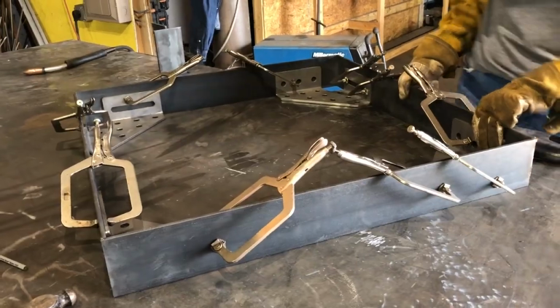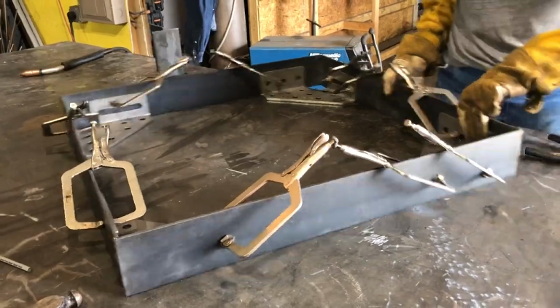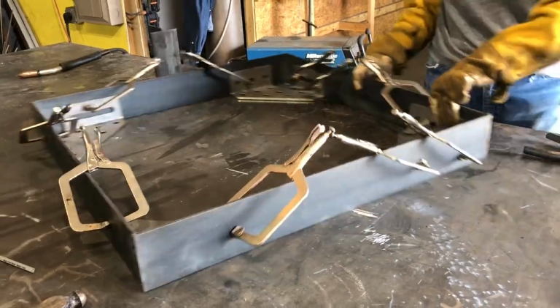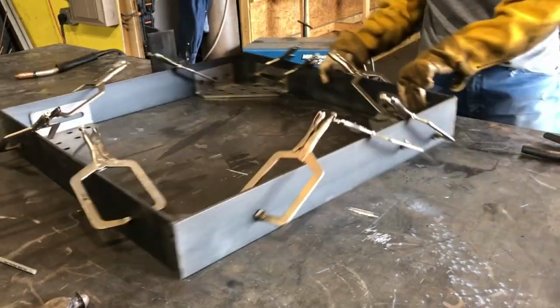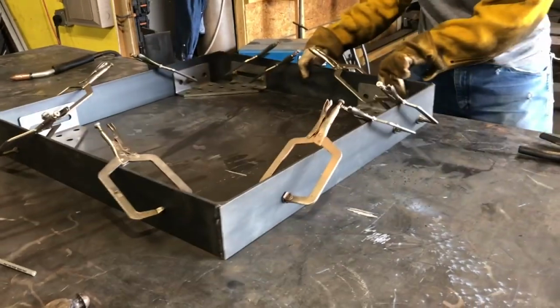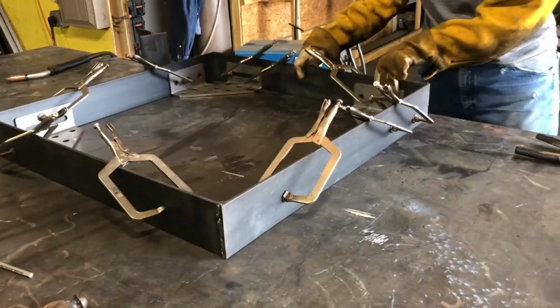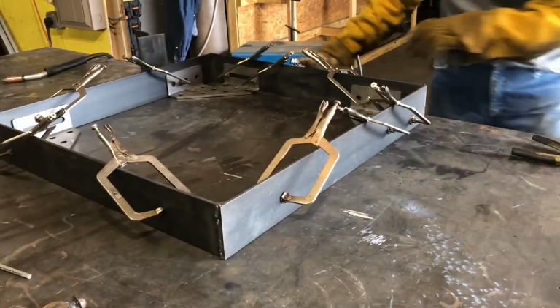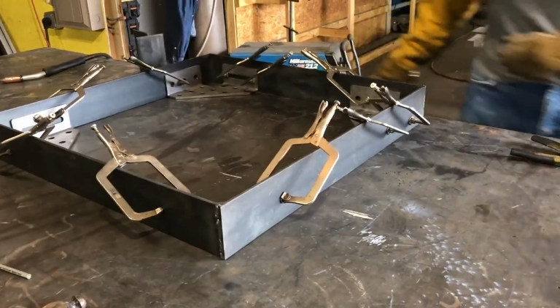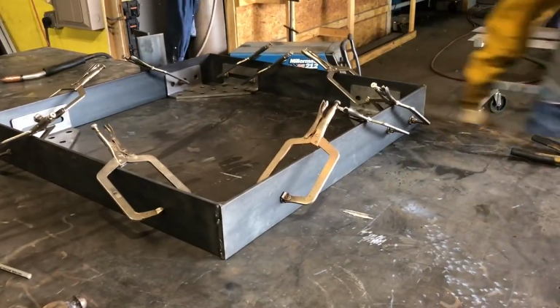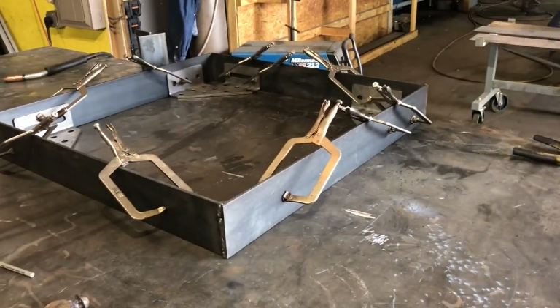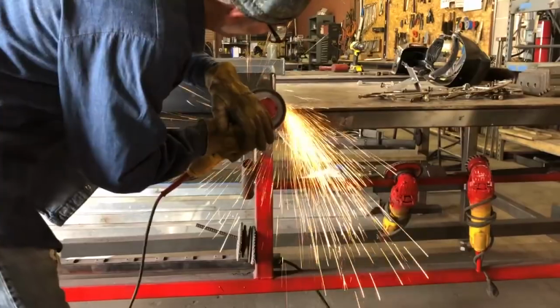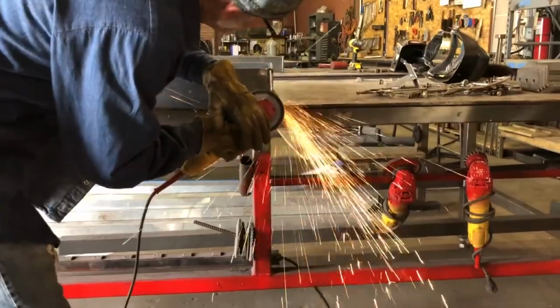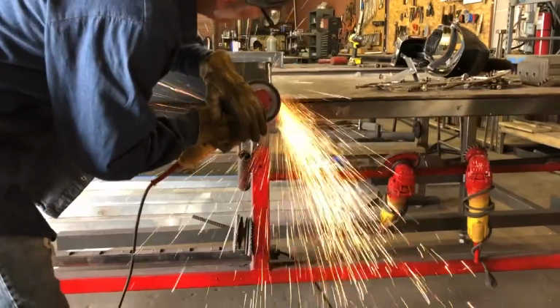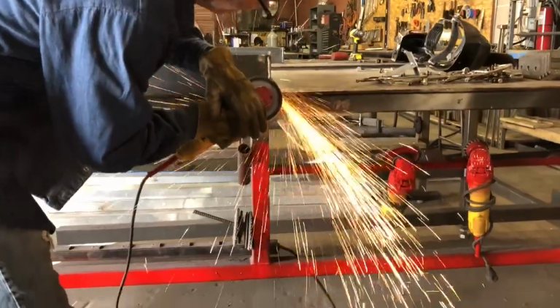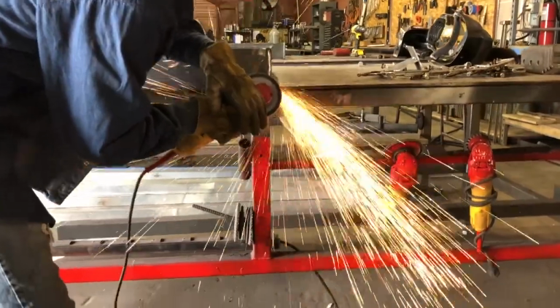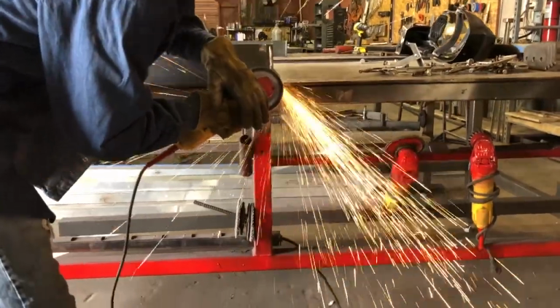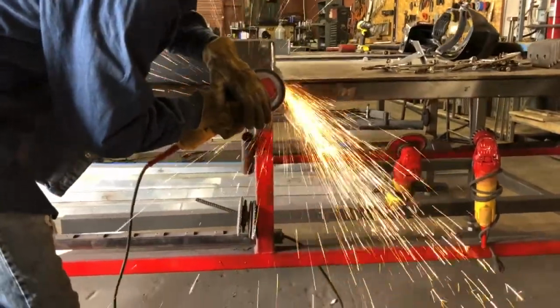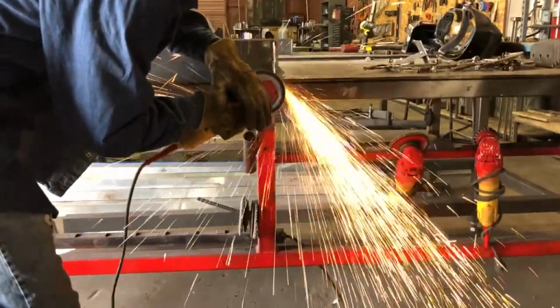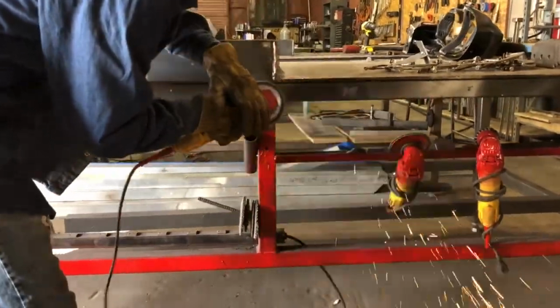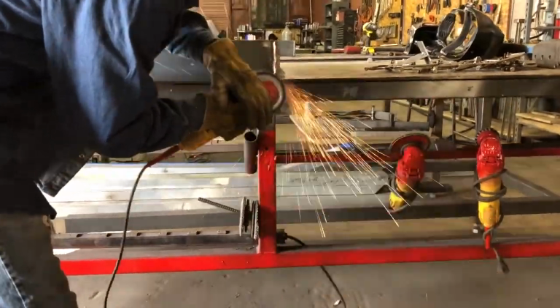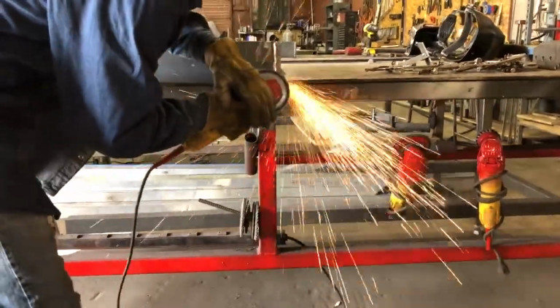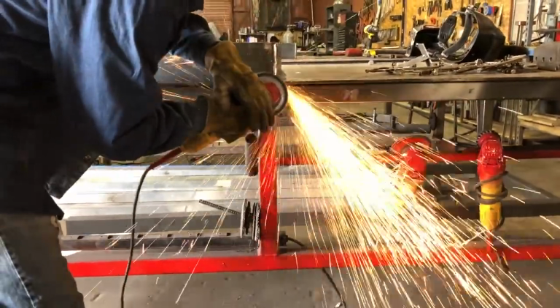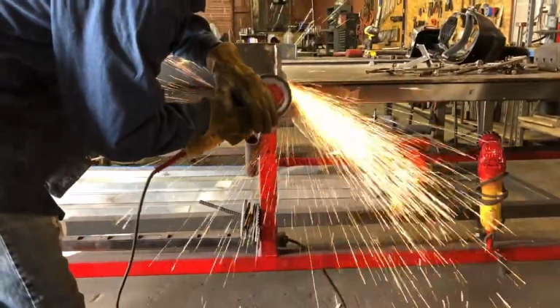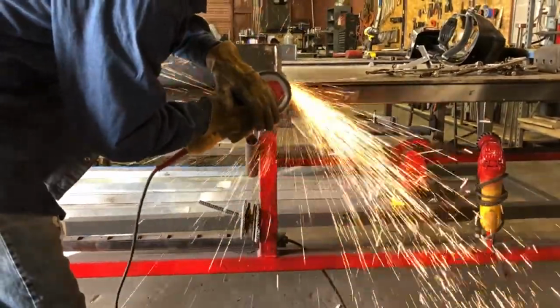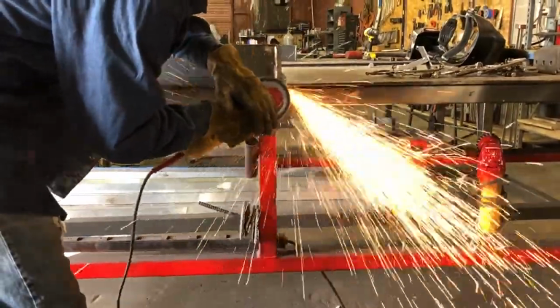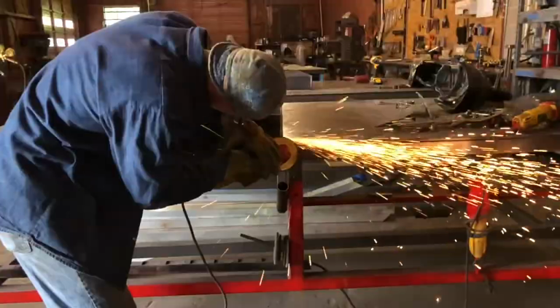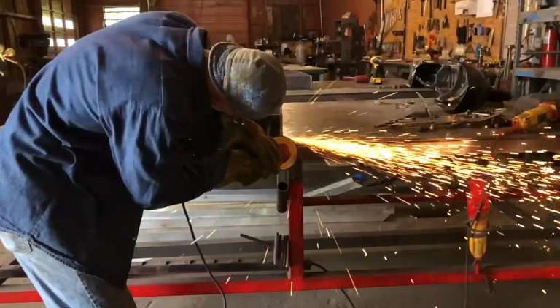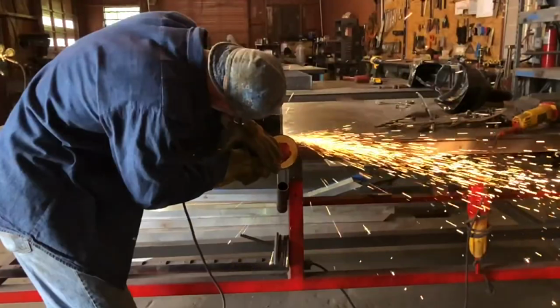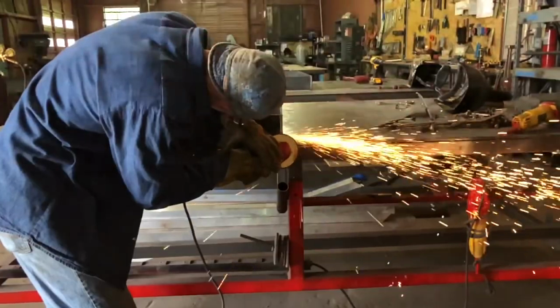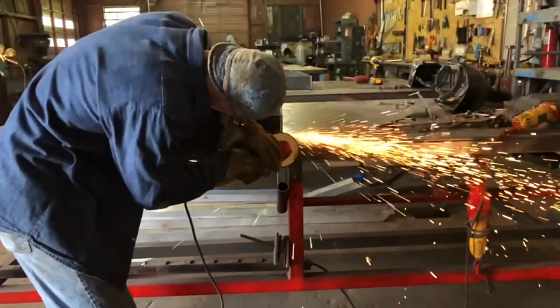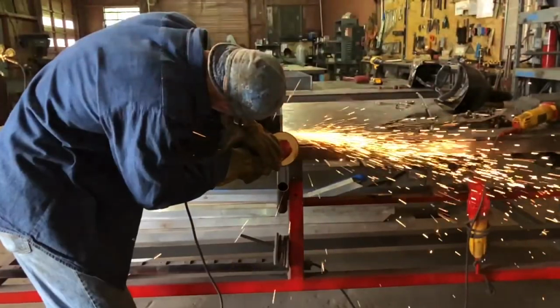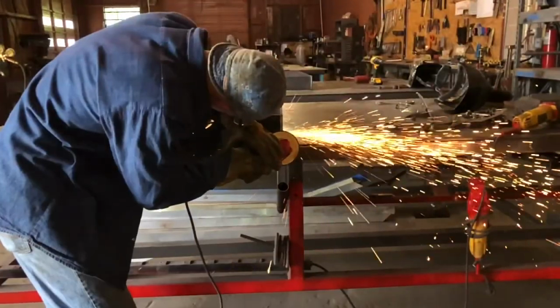The next step is to grind down the welds, and here you can see Kevin getting after it with an angle grinder and a grinding disc.